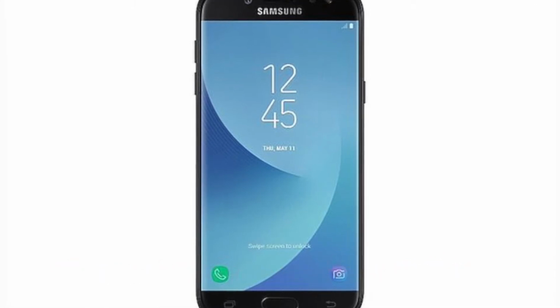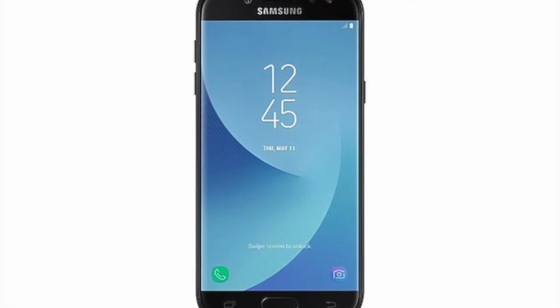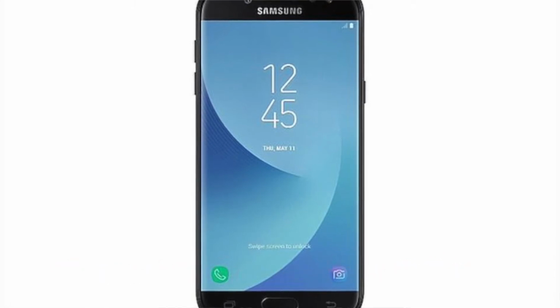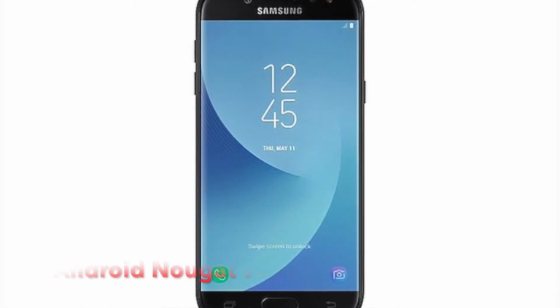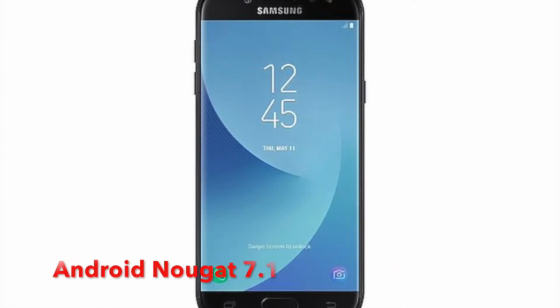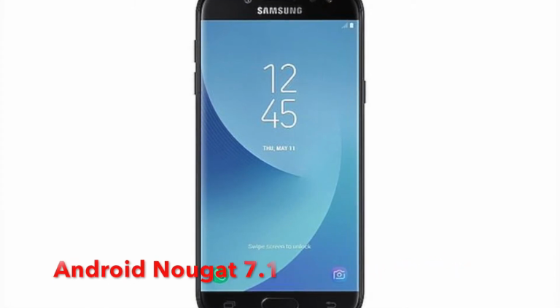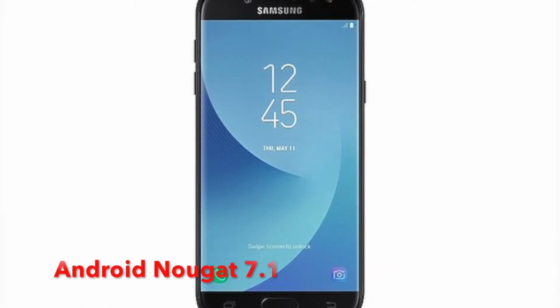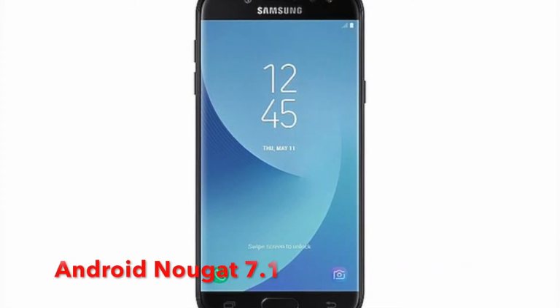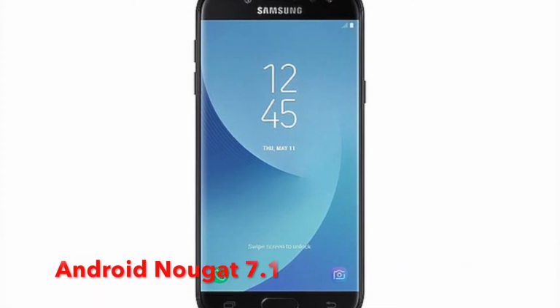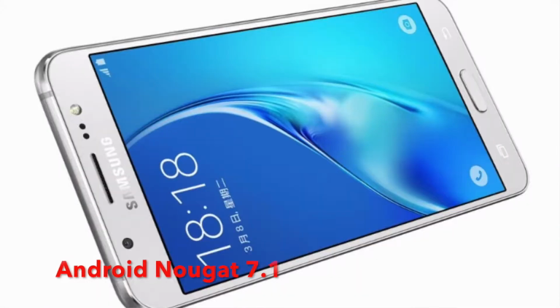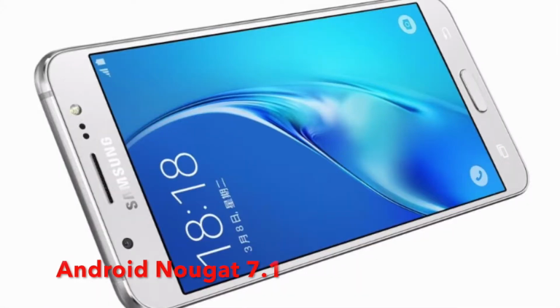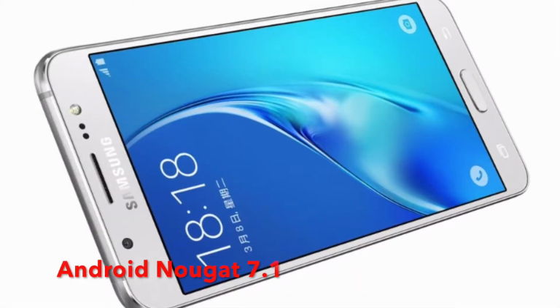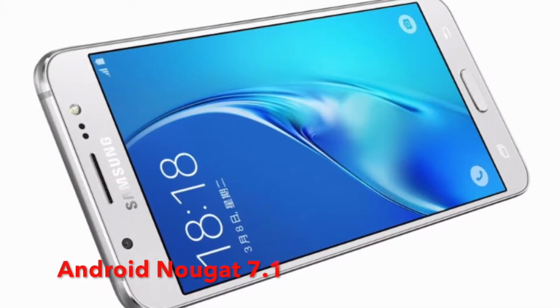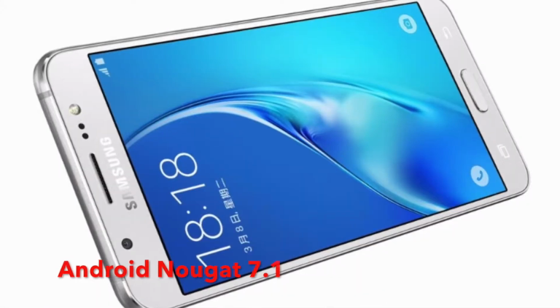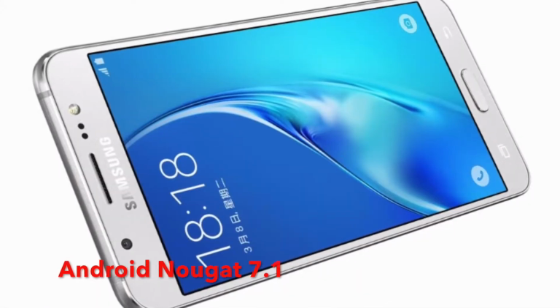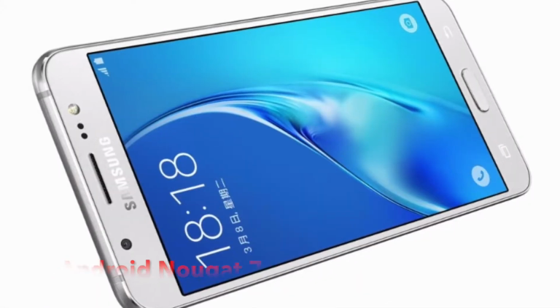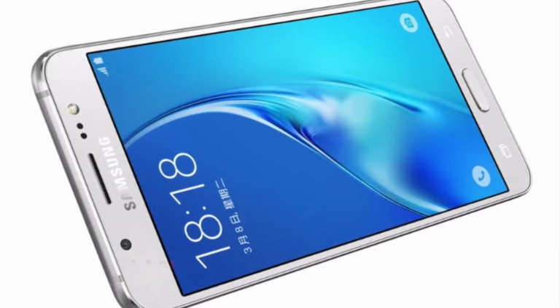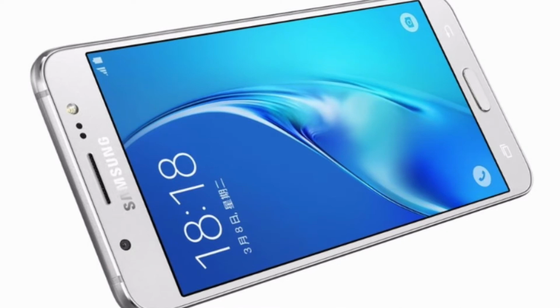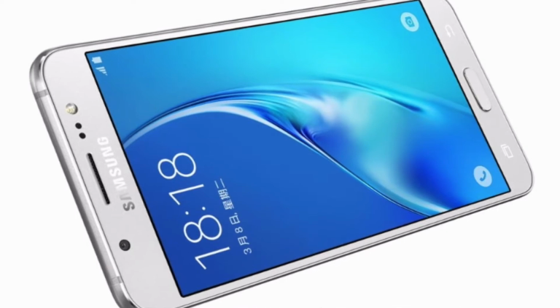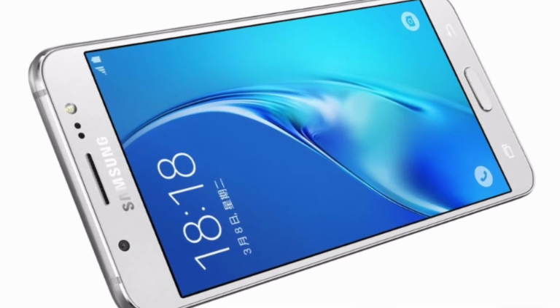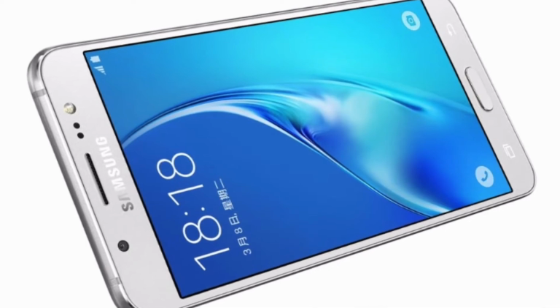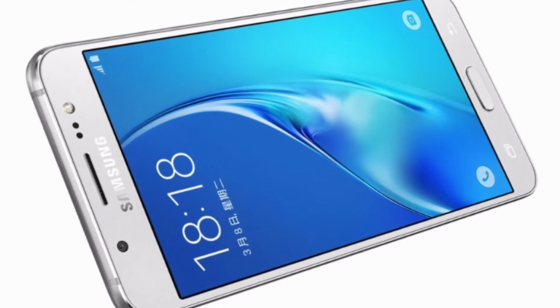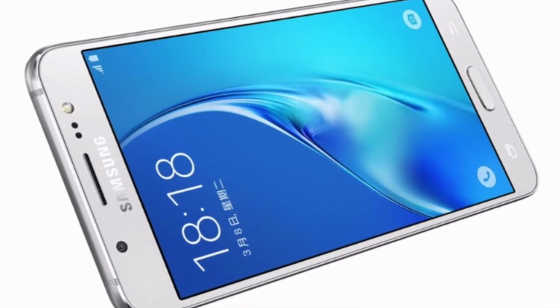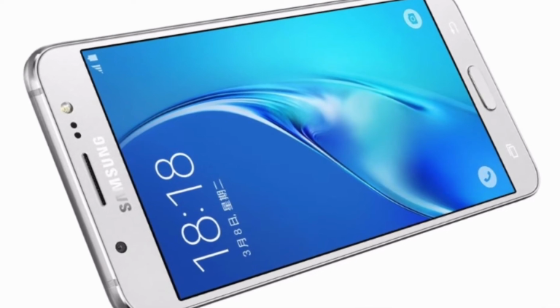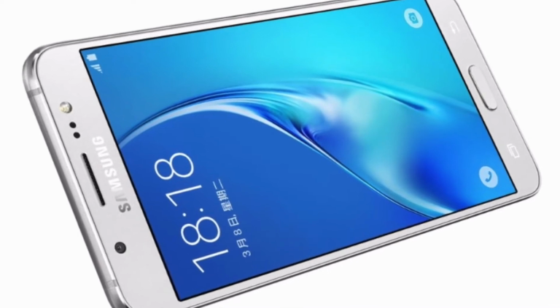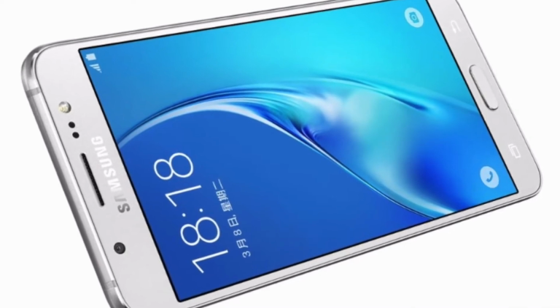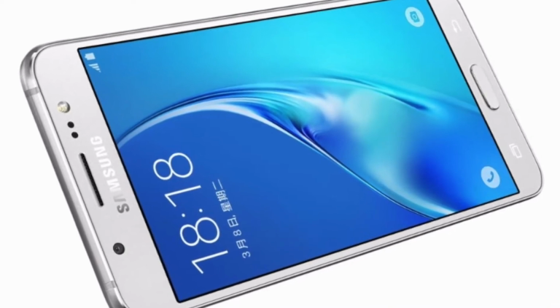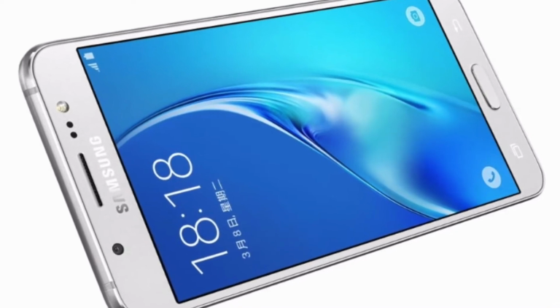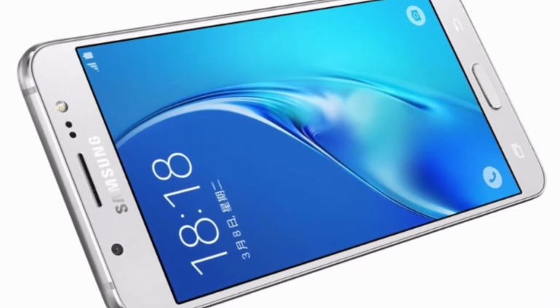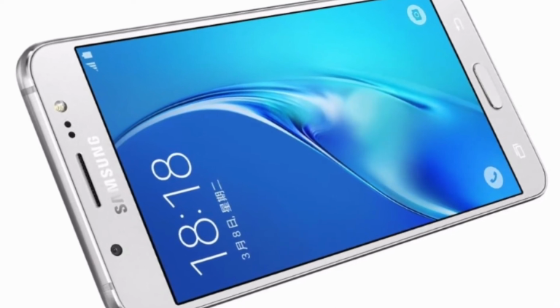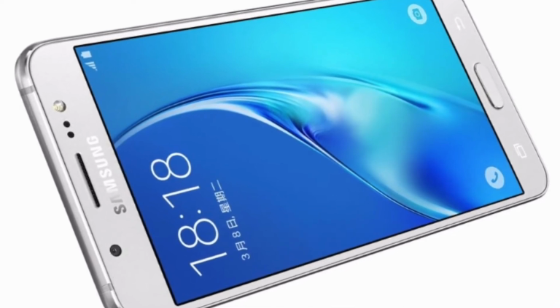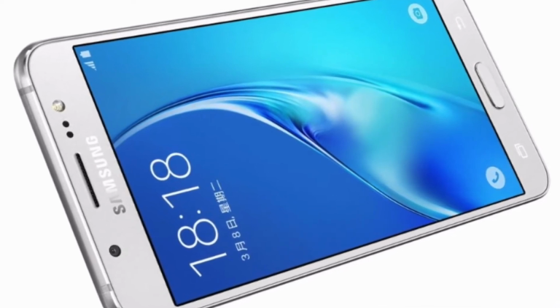The Samsung Galaxy J5 Pro runs Android Nougat.